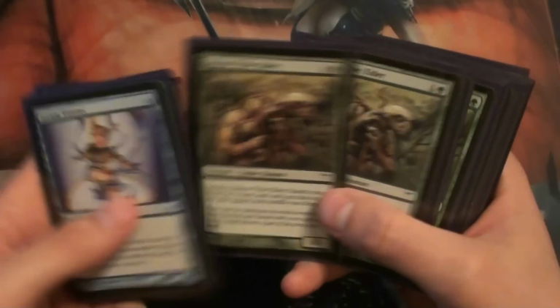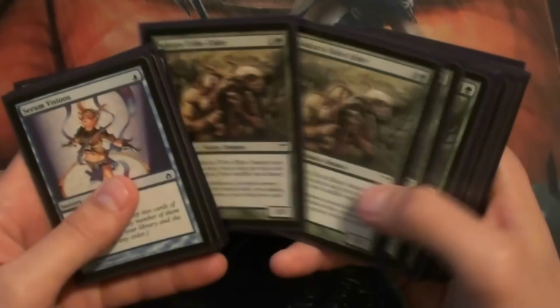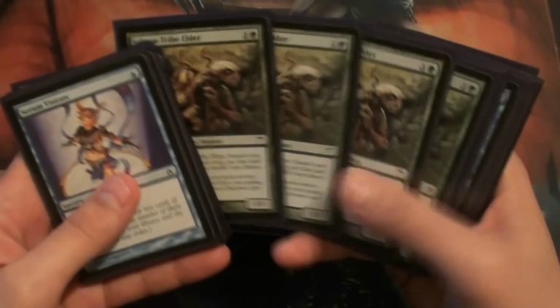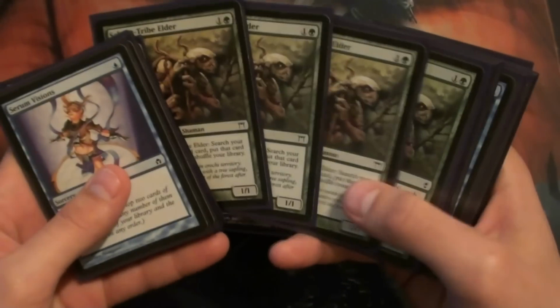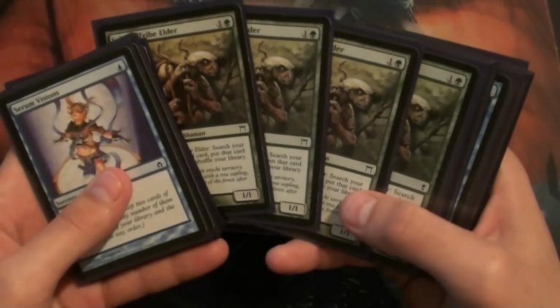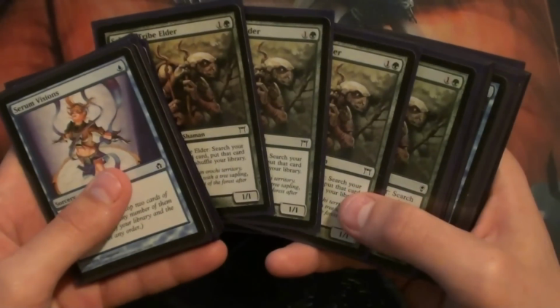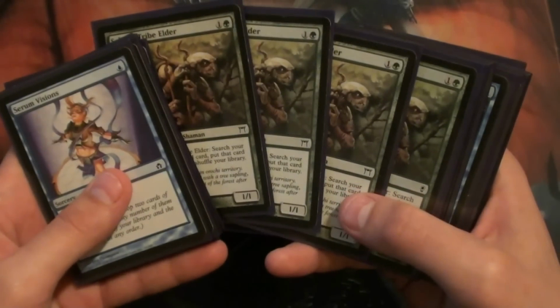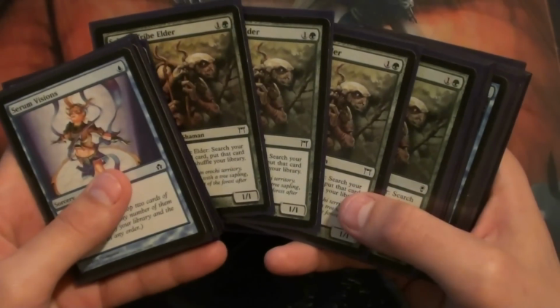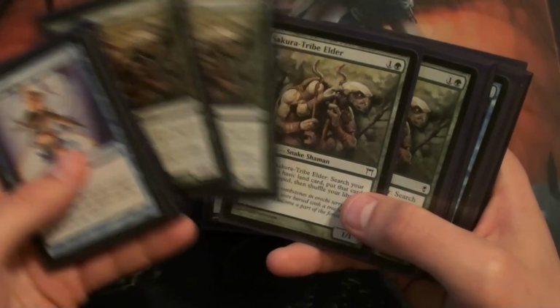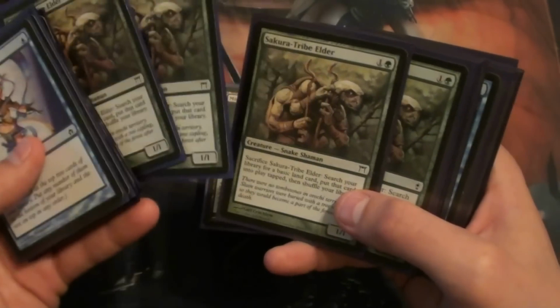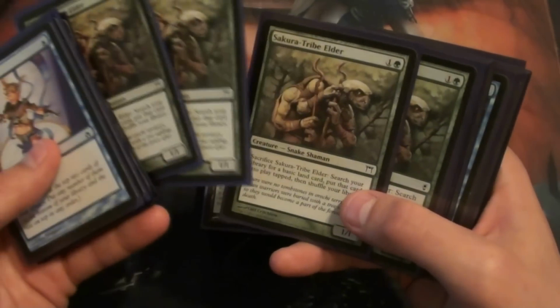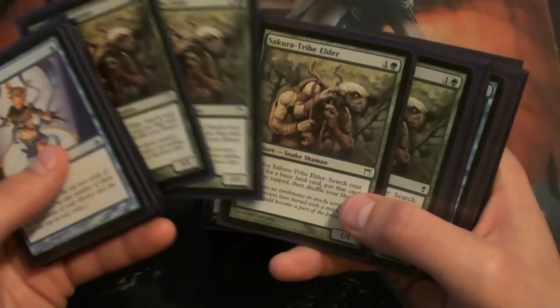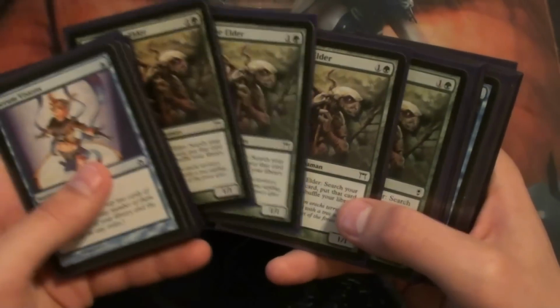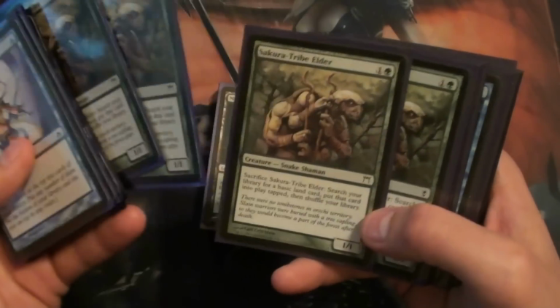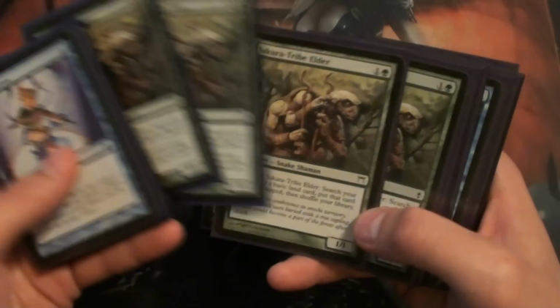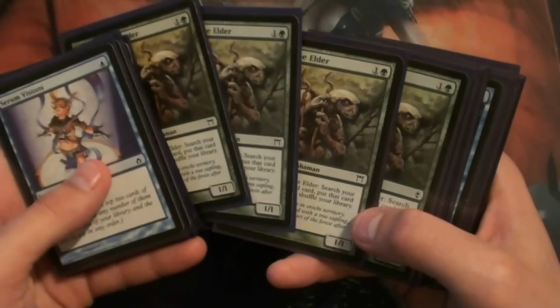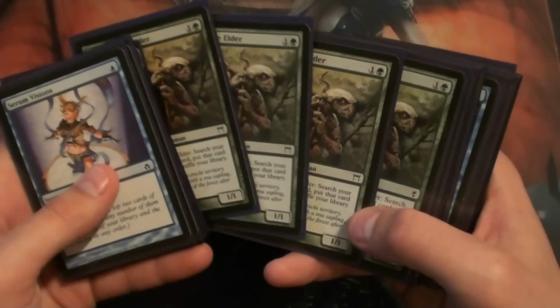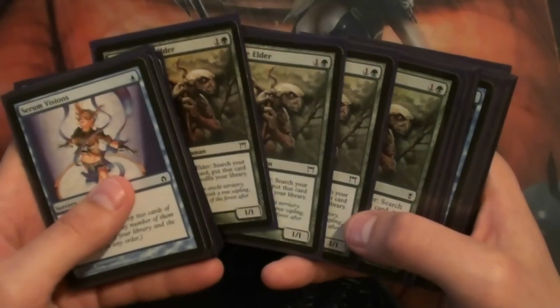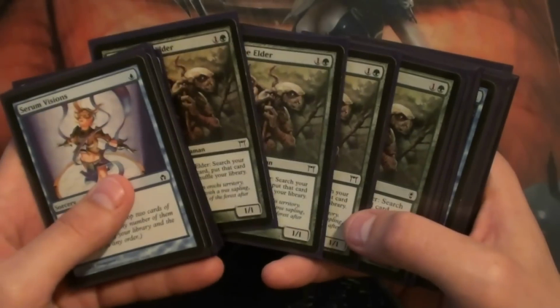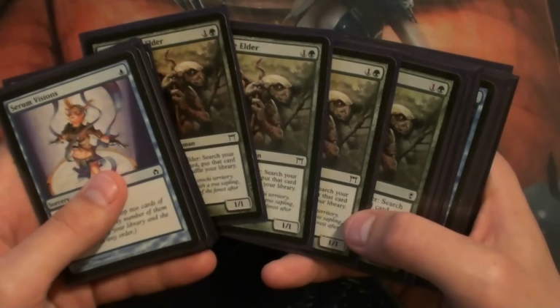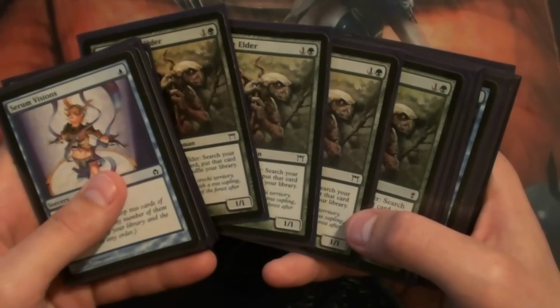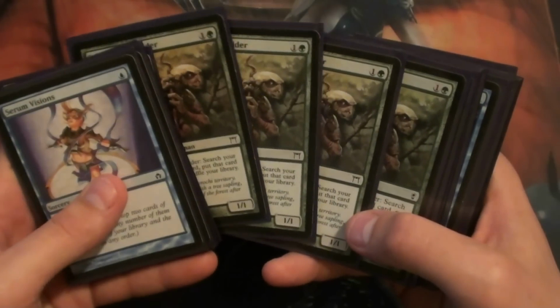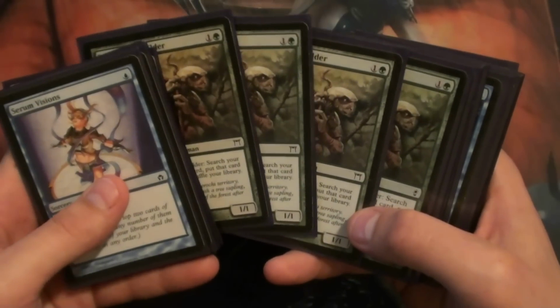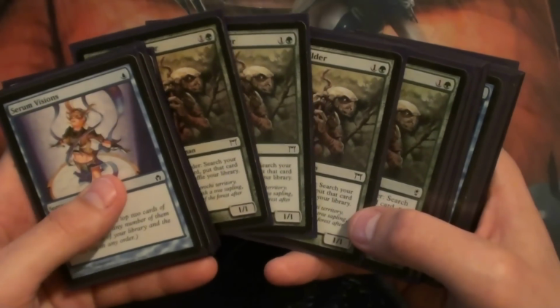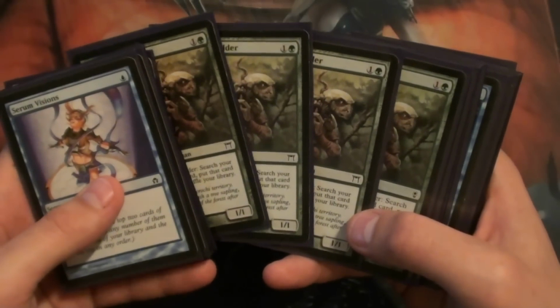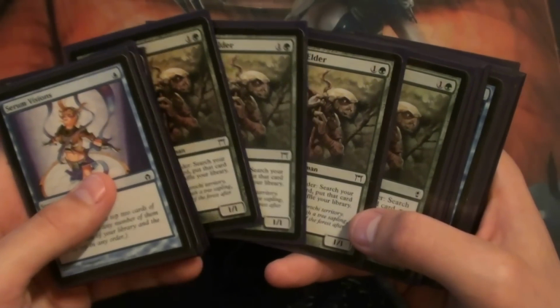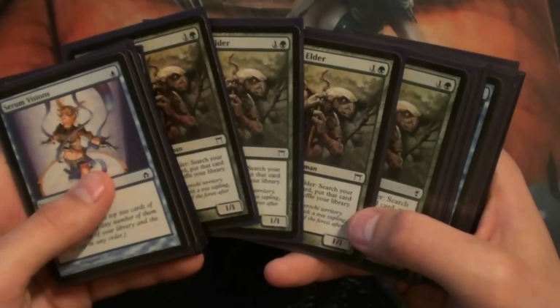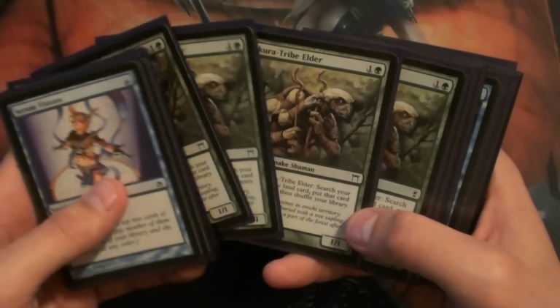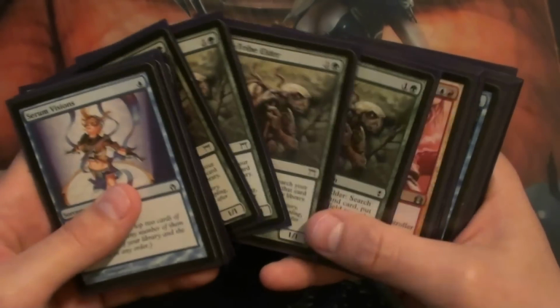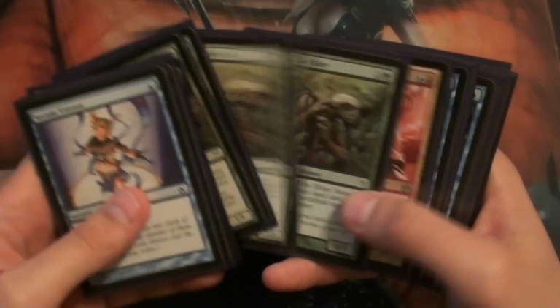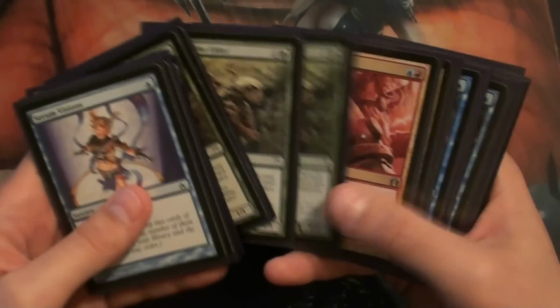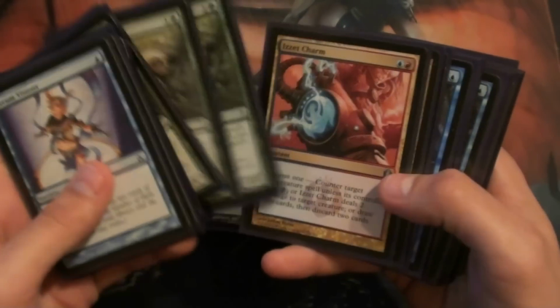Sakura-Tribe Elder — runs four of them. So good at blocking, sacrificing, and getting you a land. Great mana ramp while also saving you a little bit of damage.